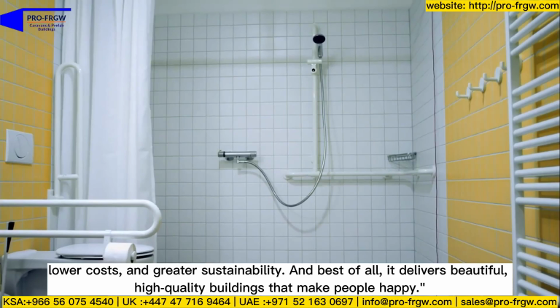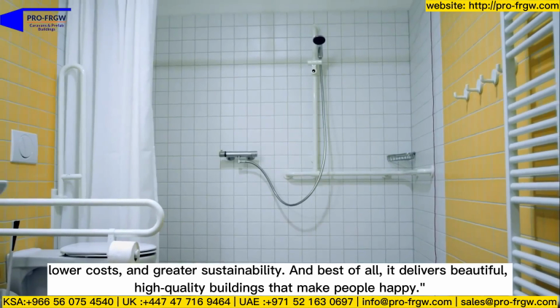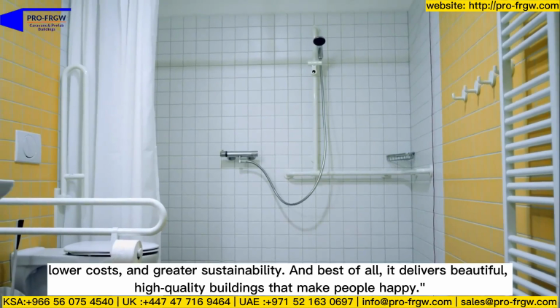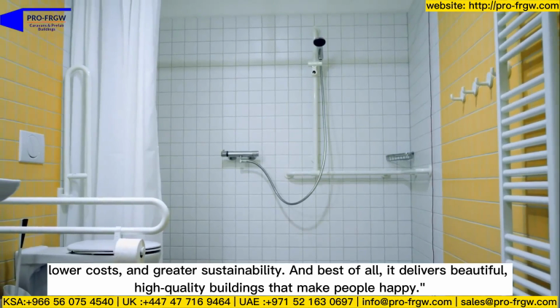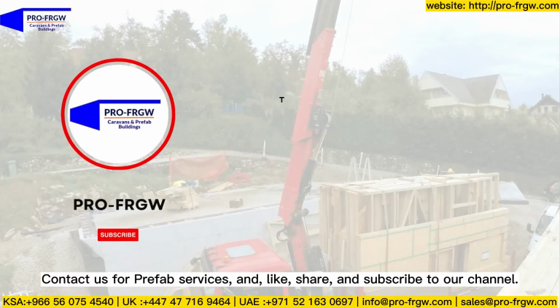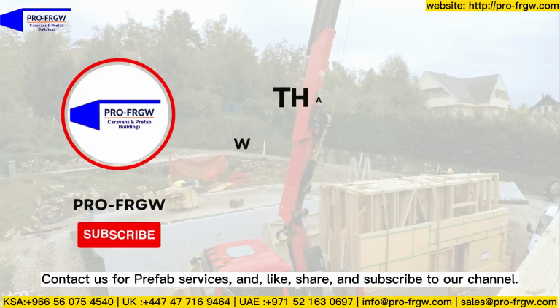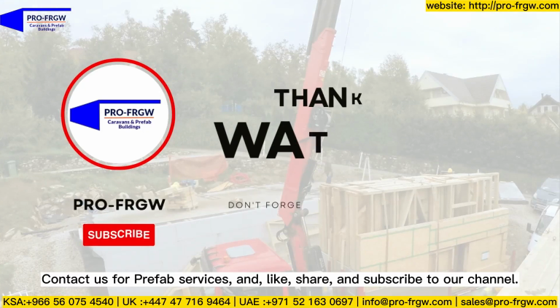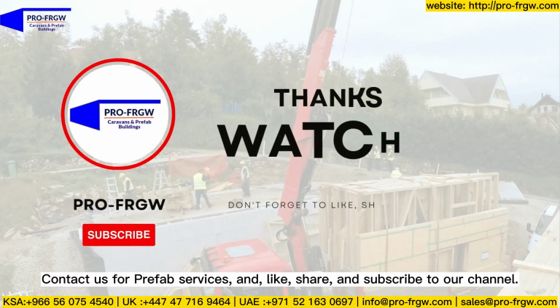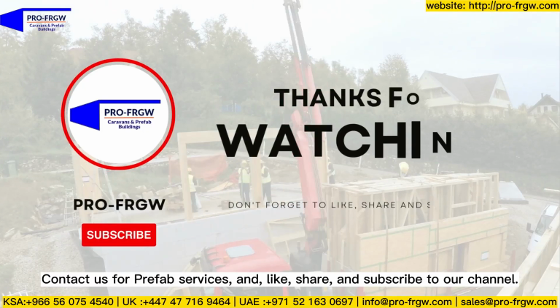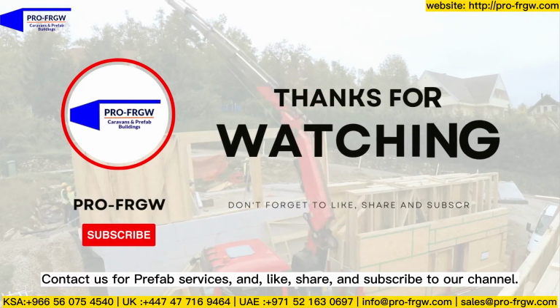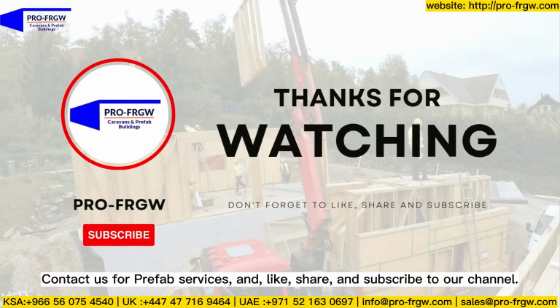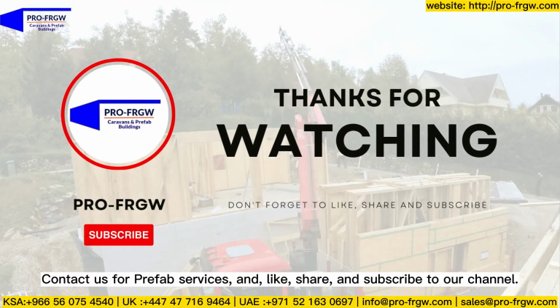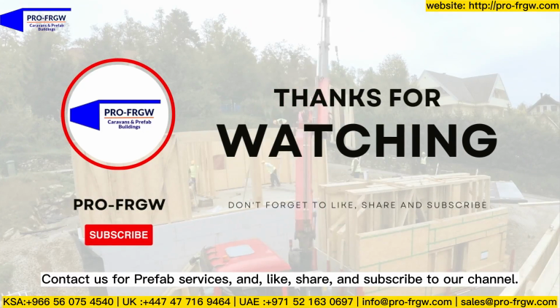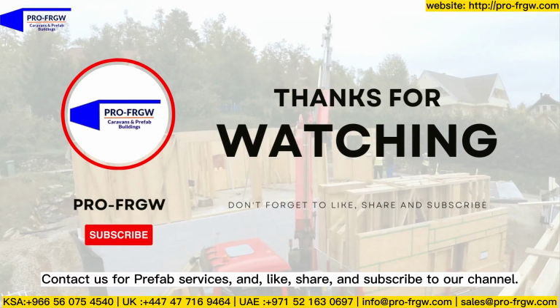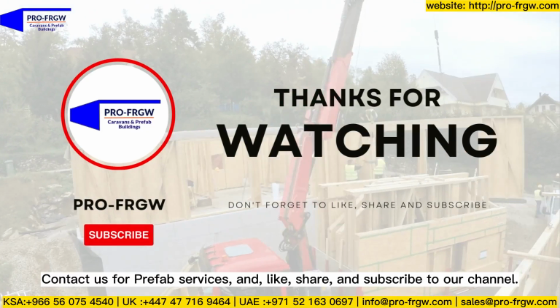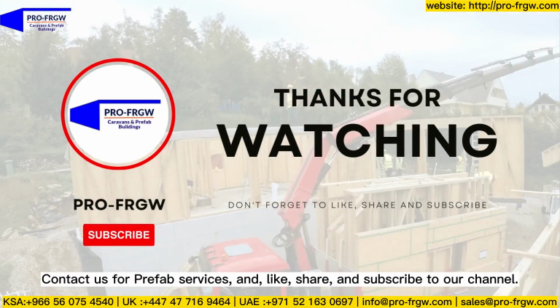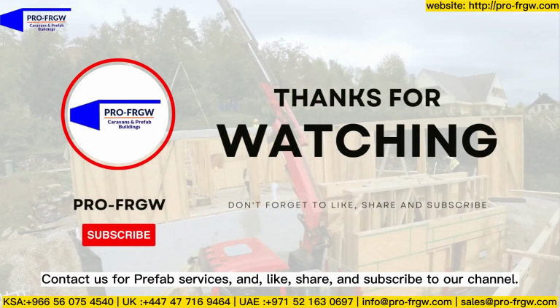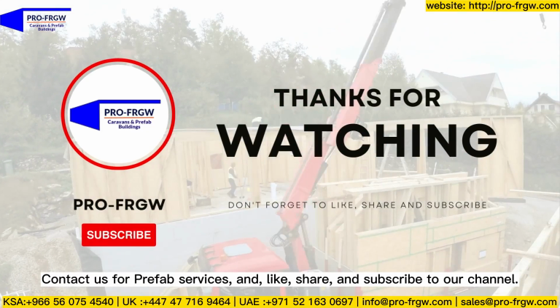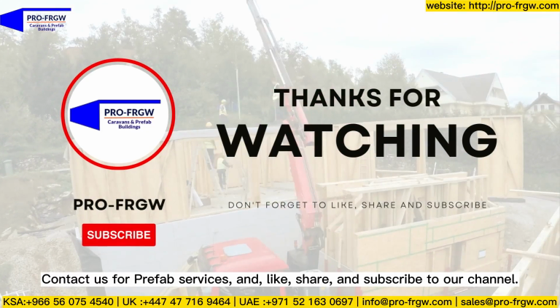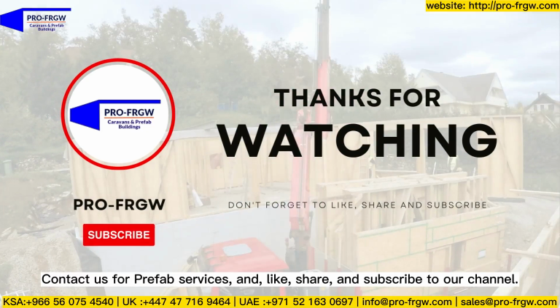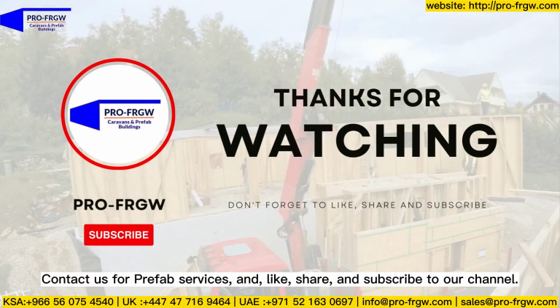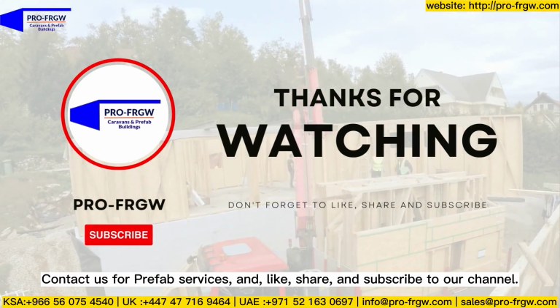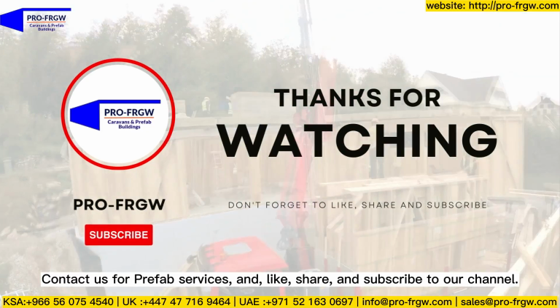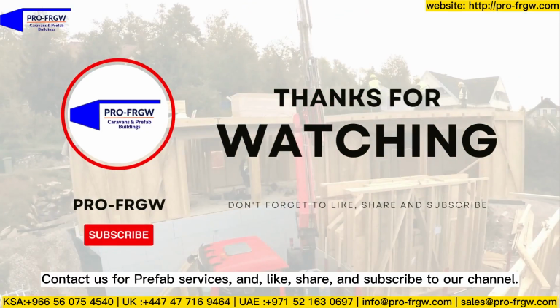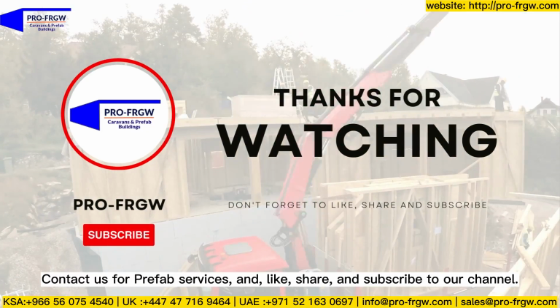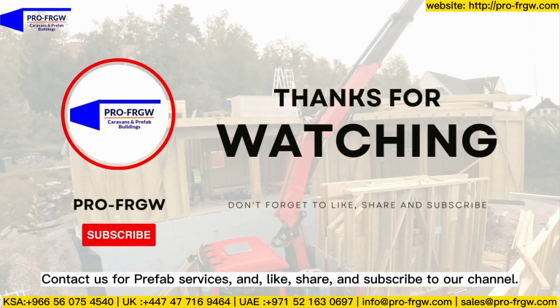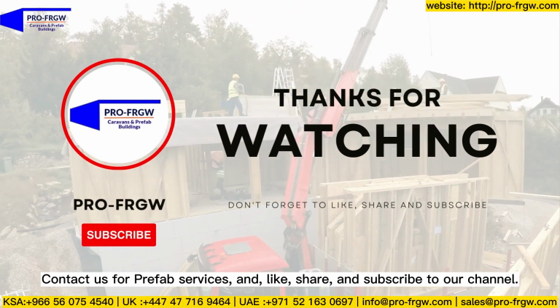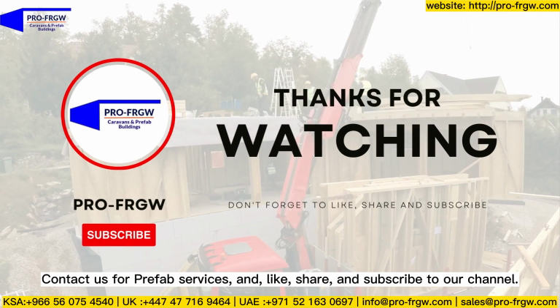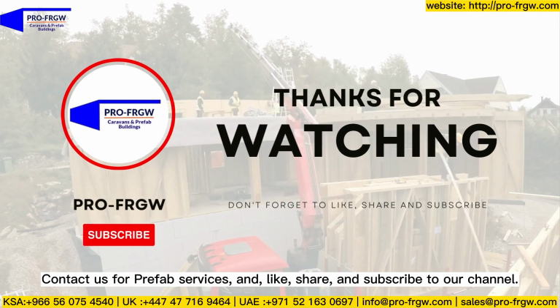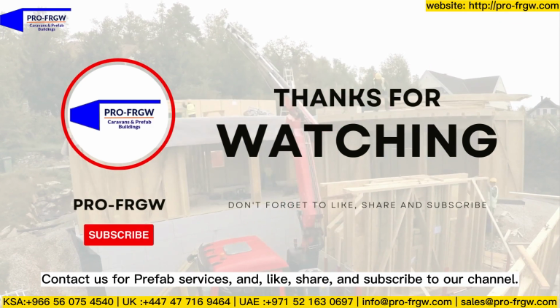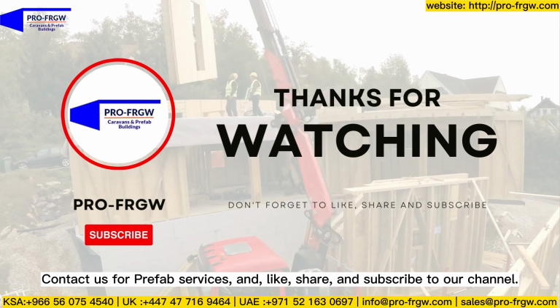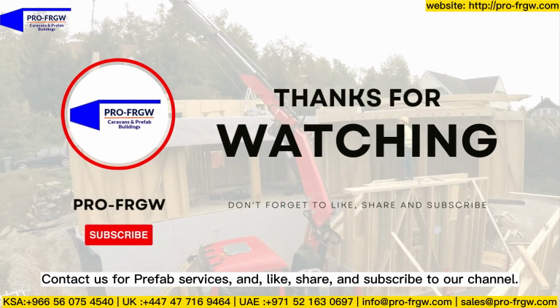Contact us for prefab services, and like, share, and subscribe to our channel.